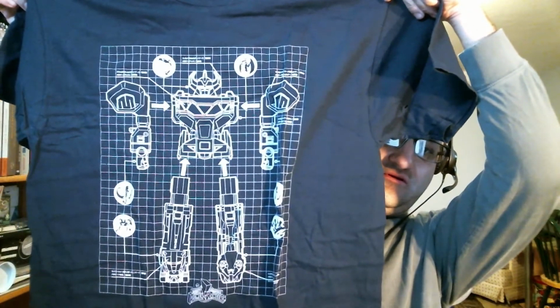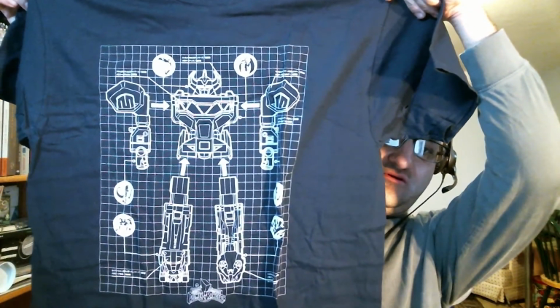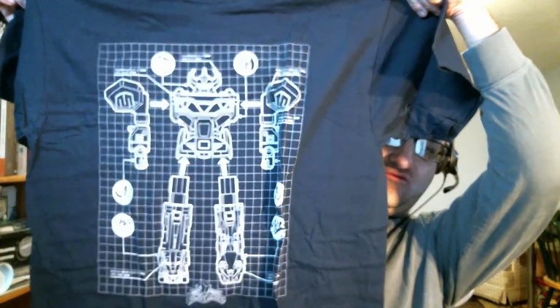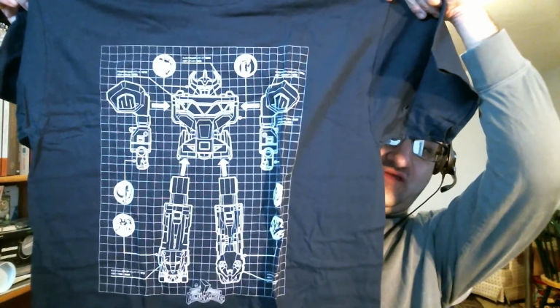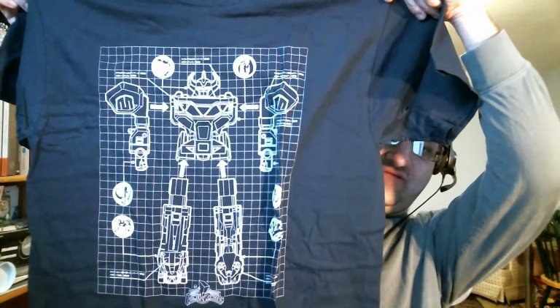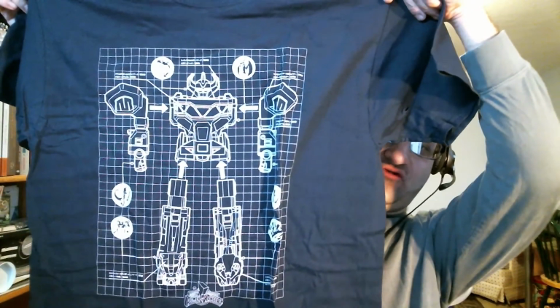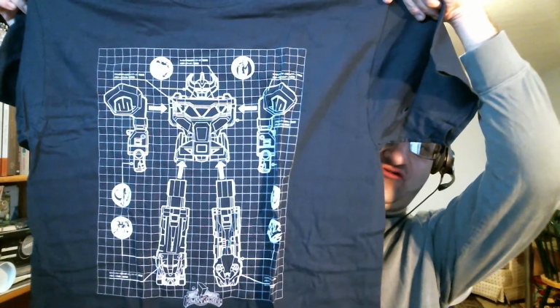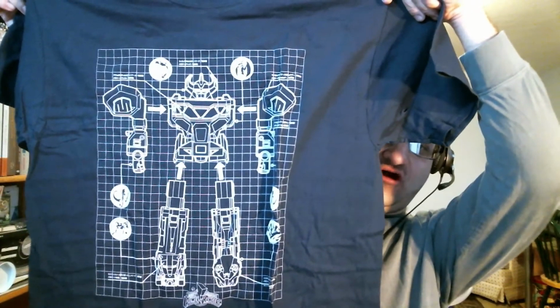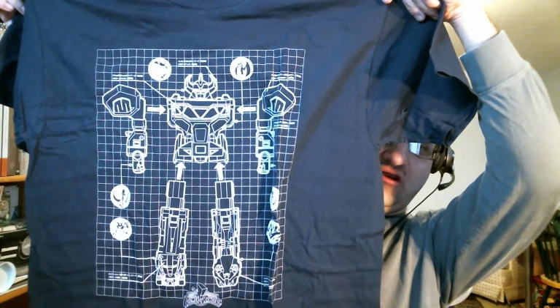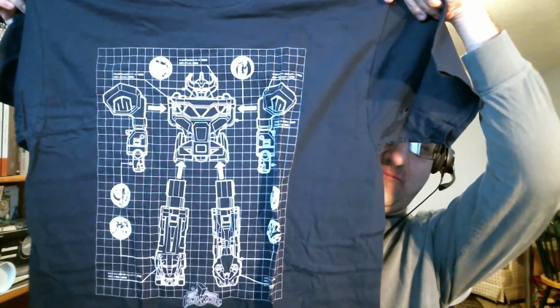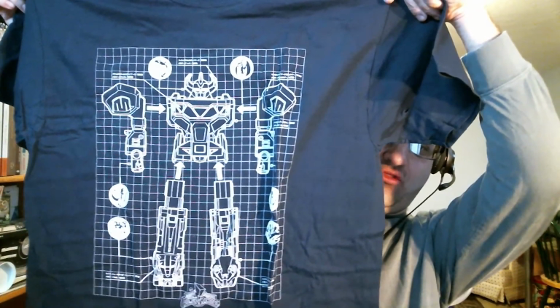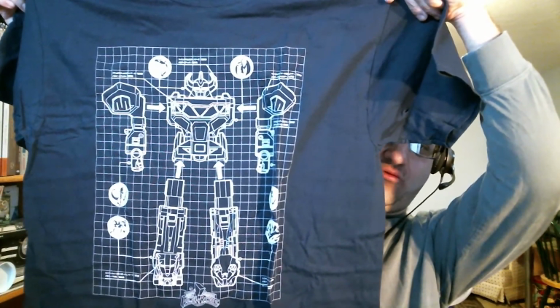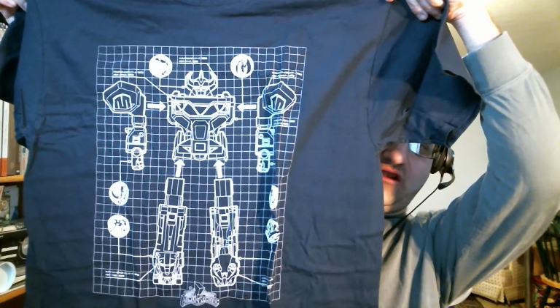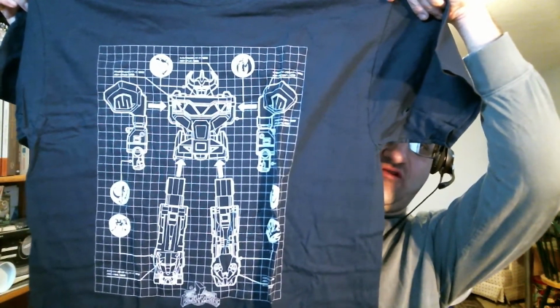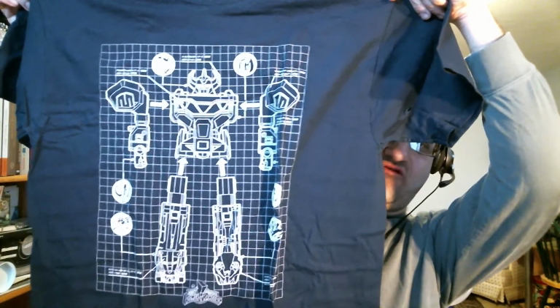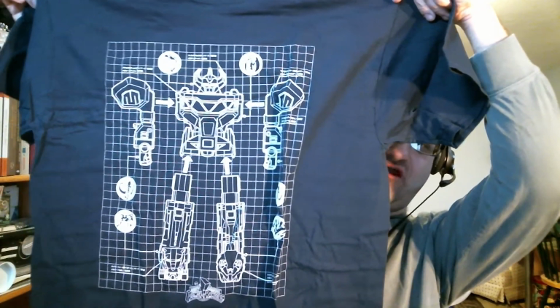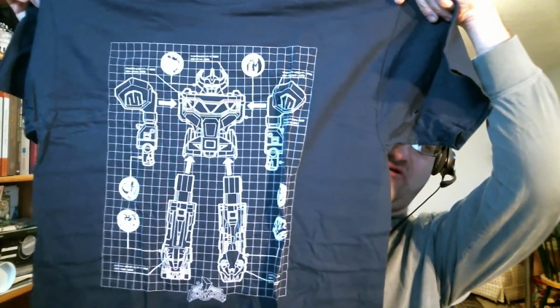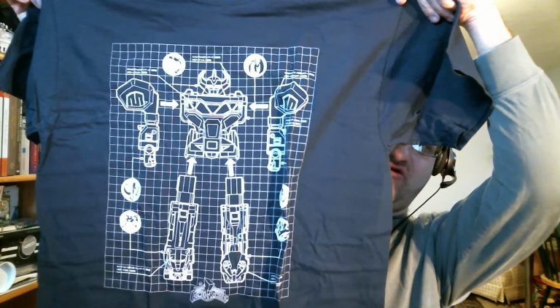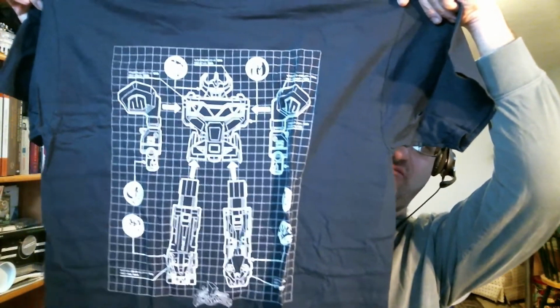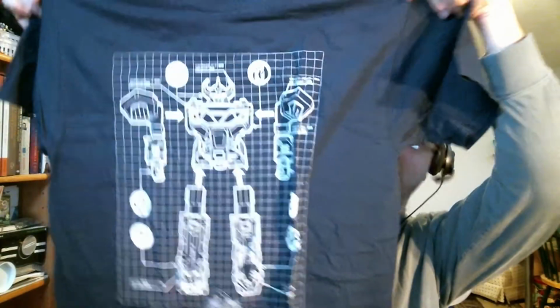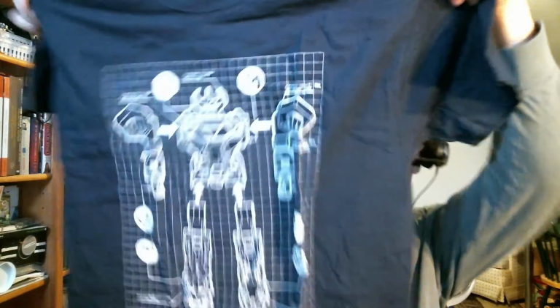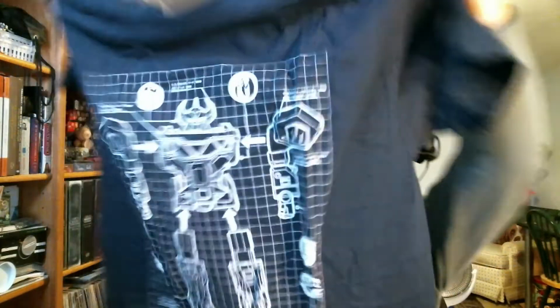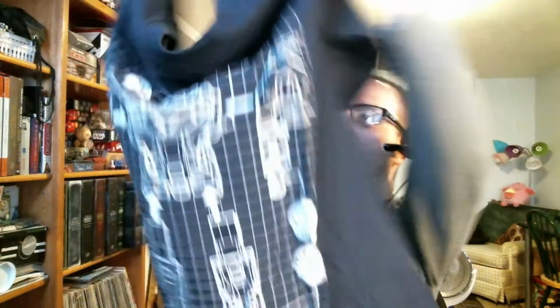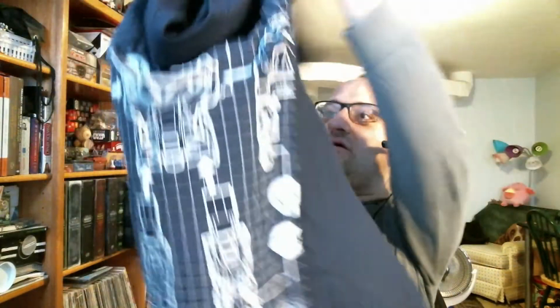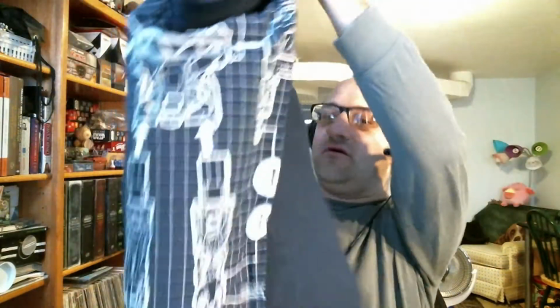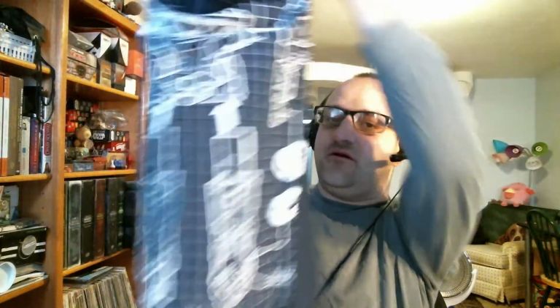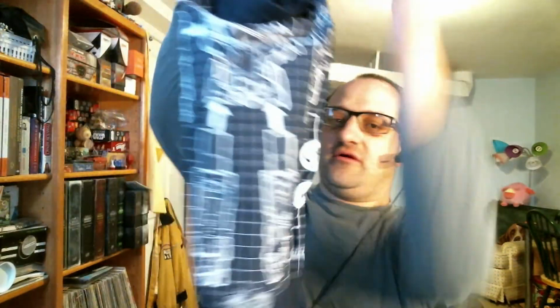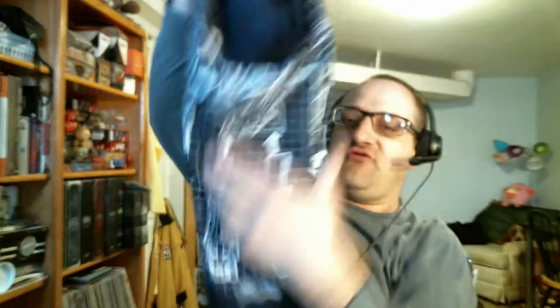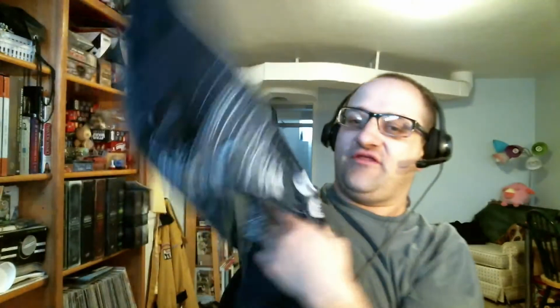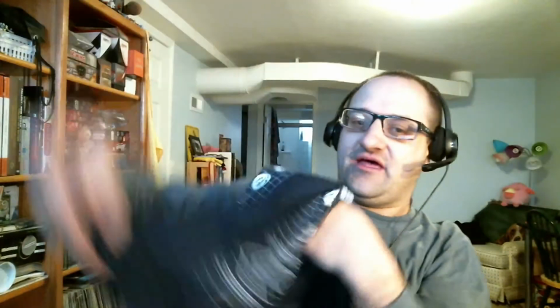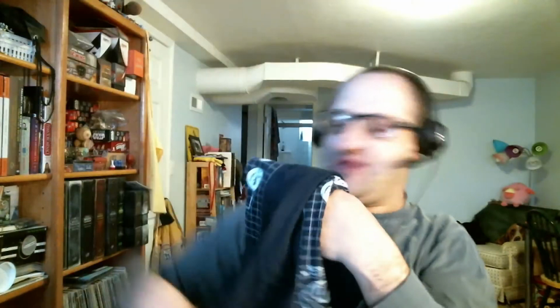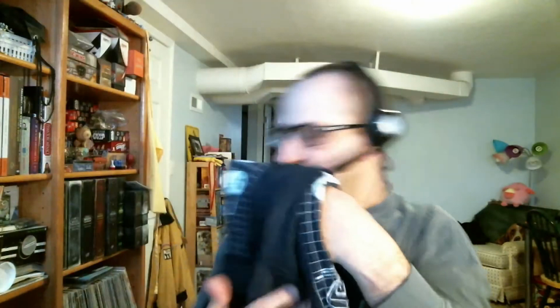Like a Voltron blueprint kind of design. Pretty cool. Set that down over here.